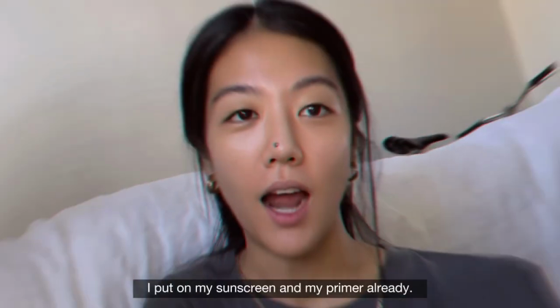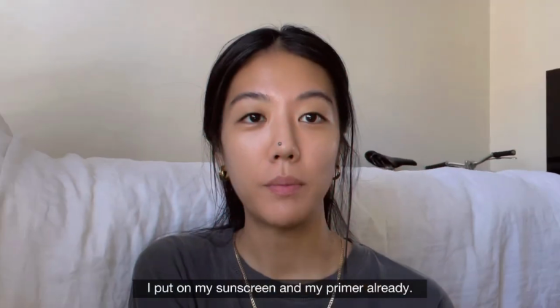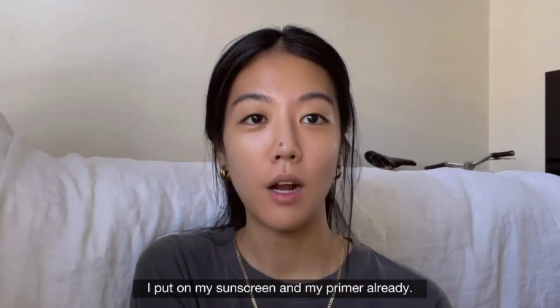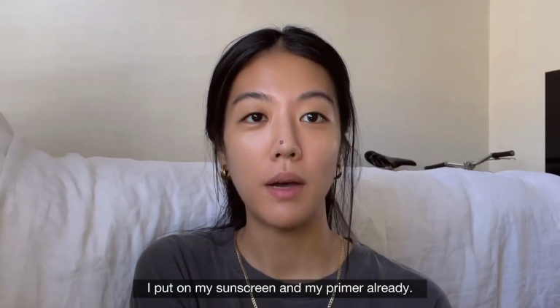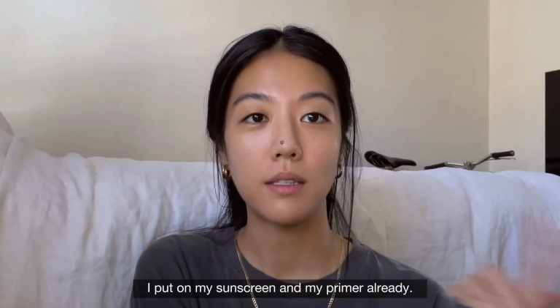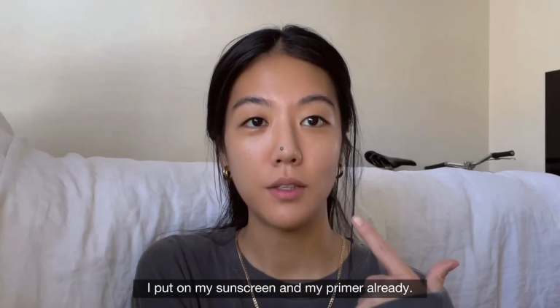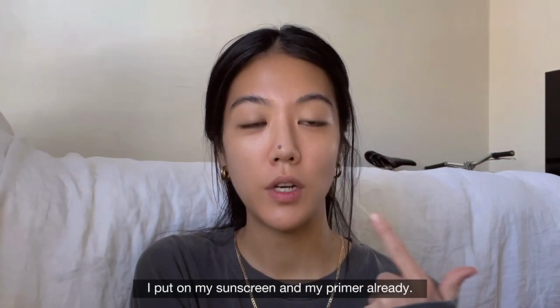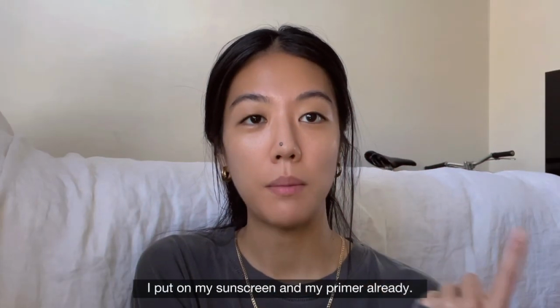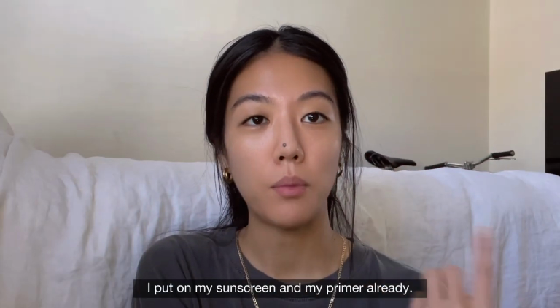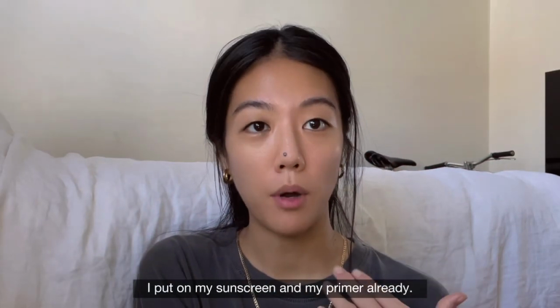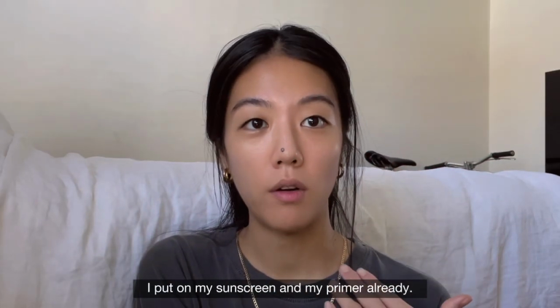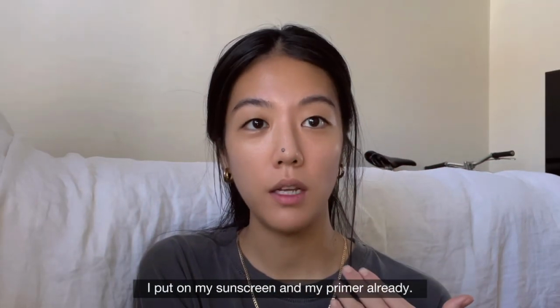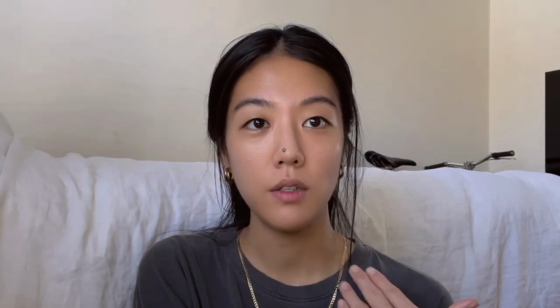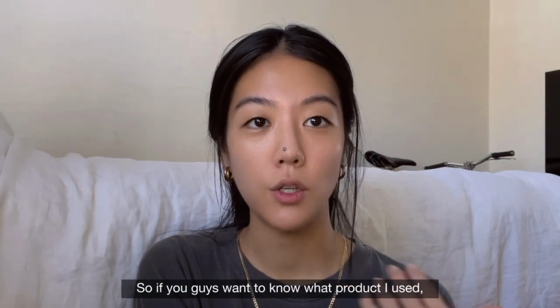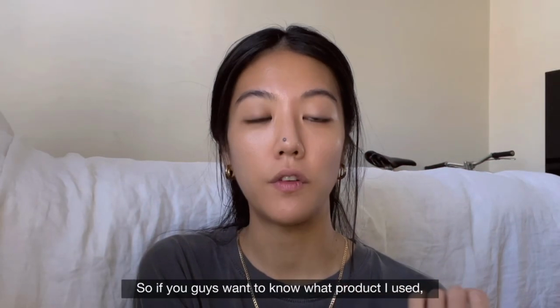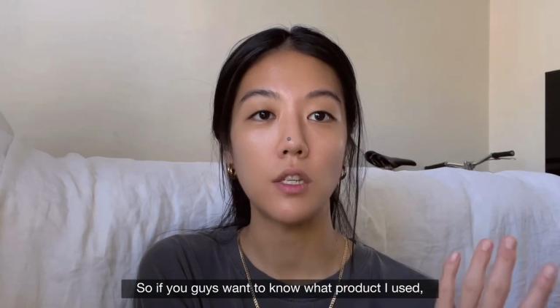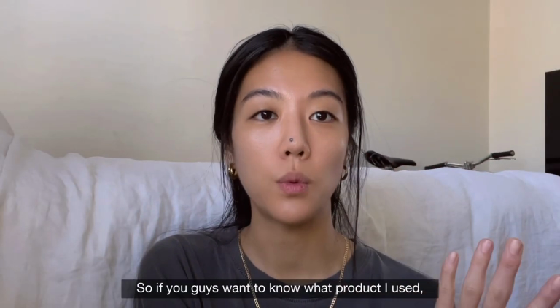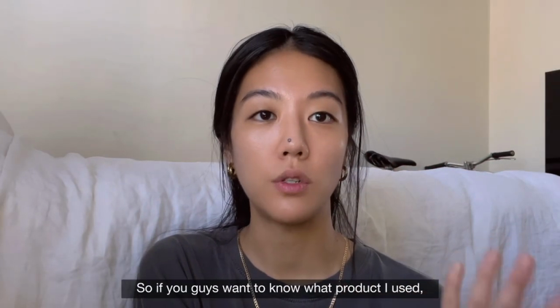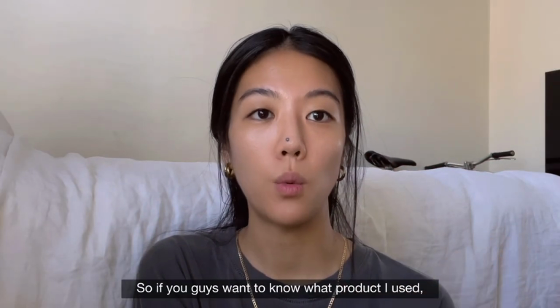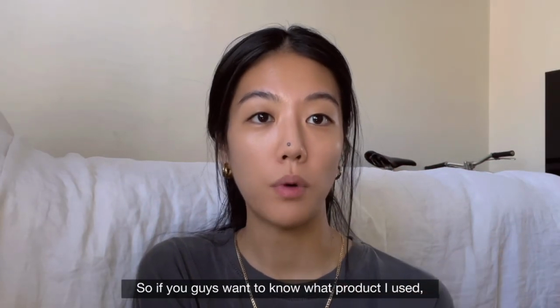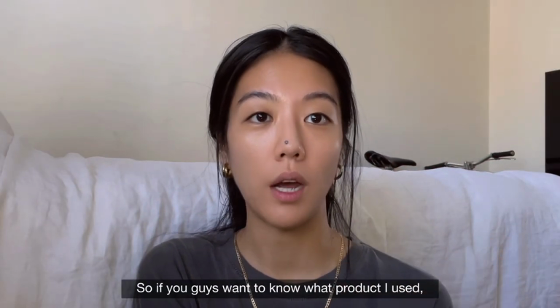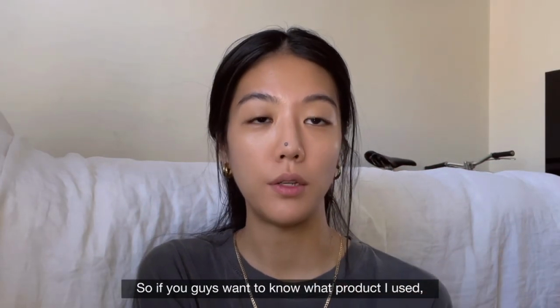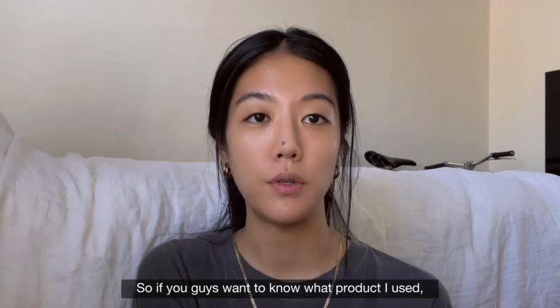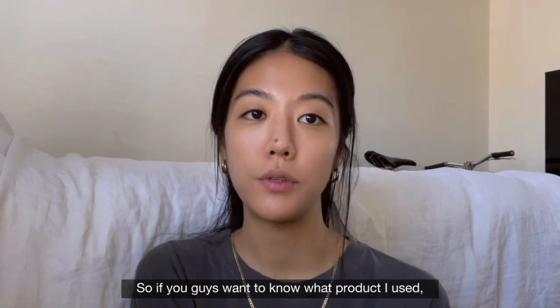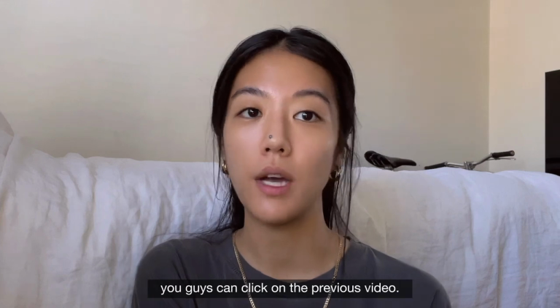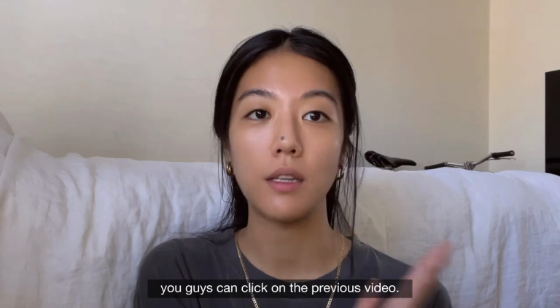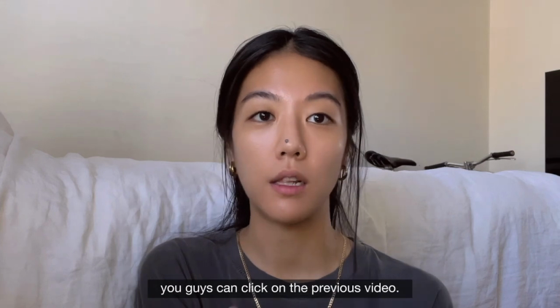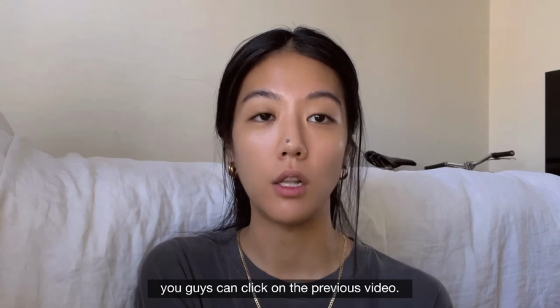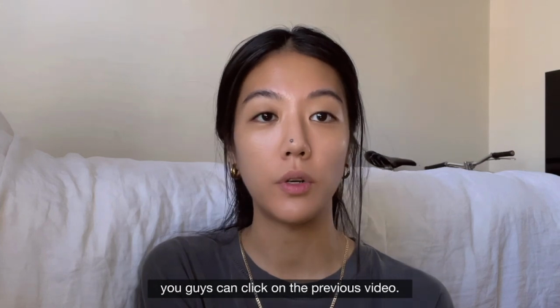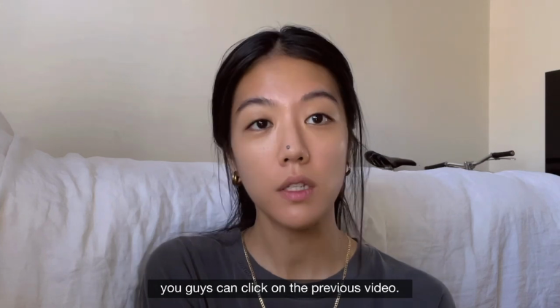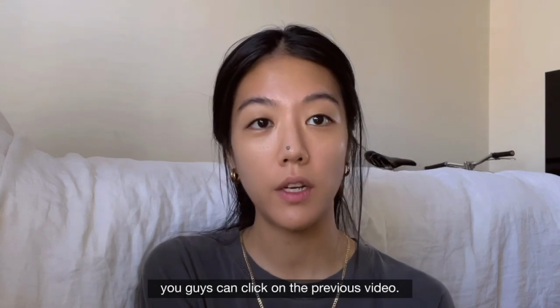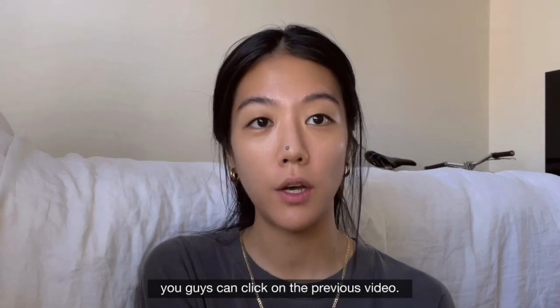I already put on my sunscreen and my primer. If you guys want to know what products I use, you can click on the previous video.